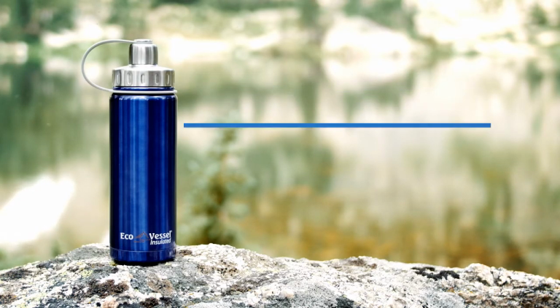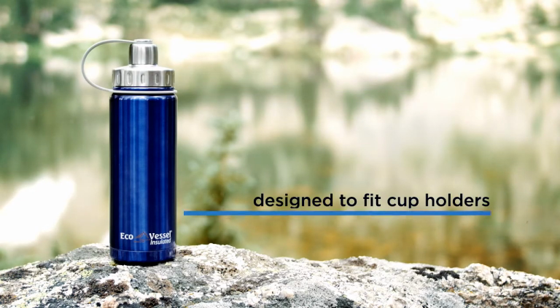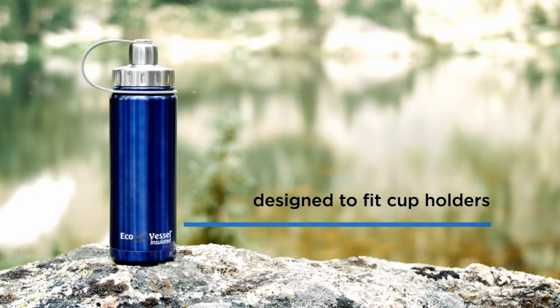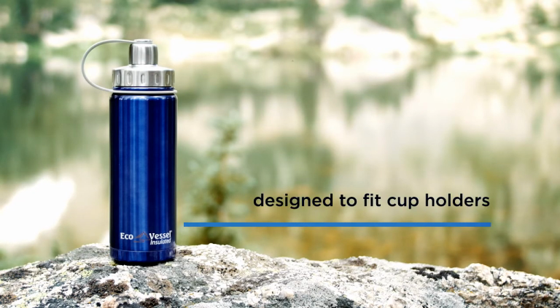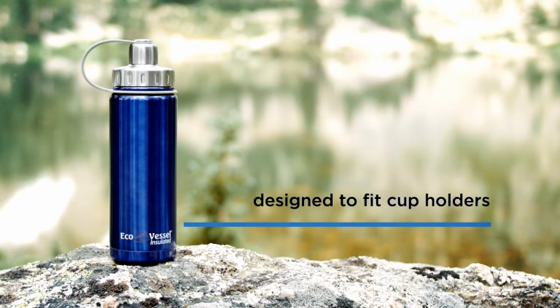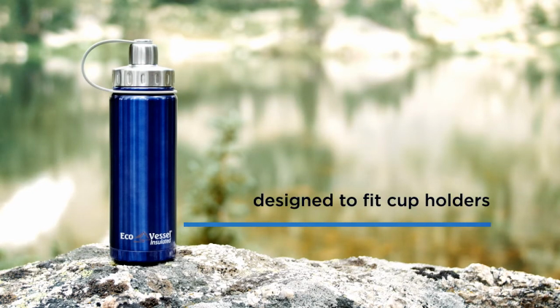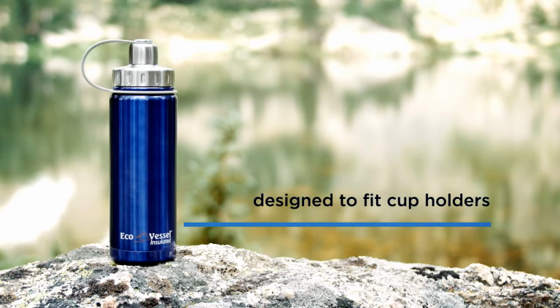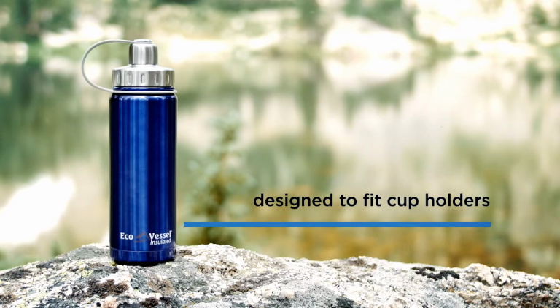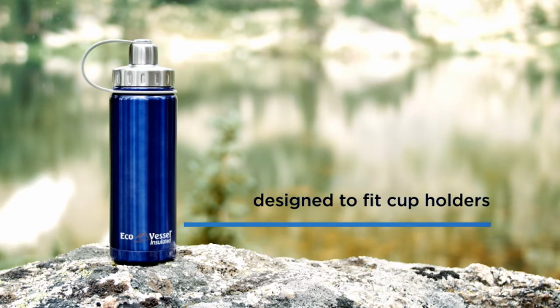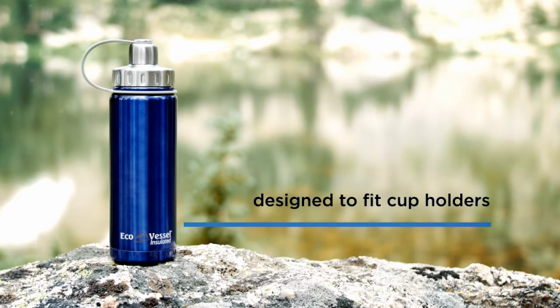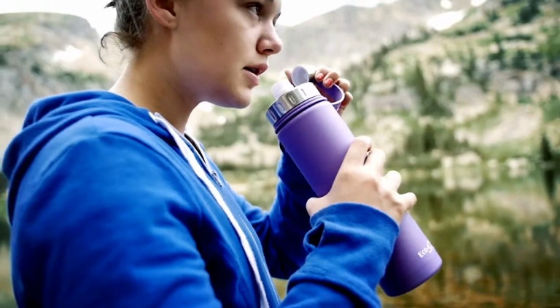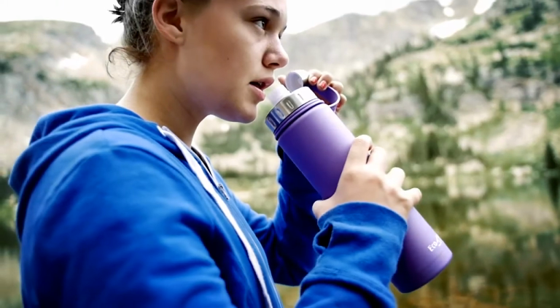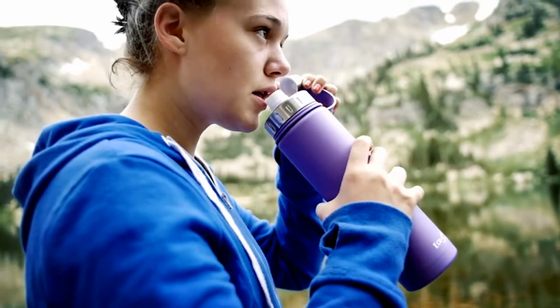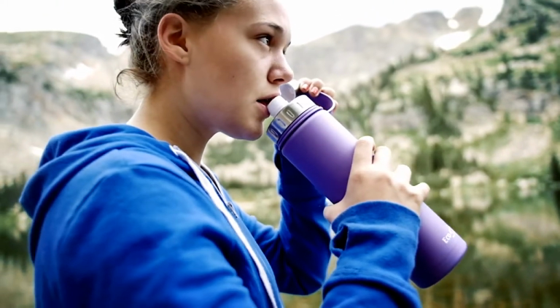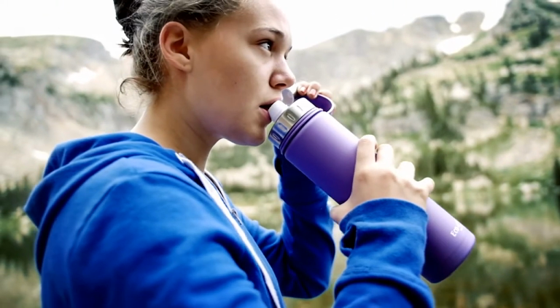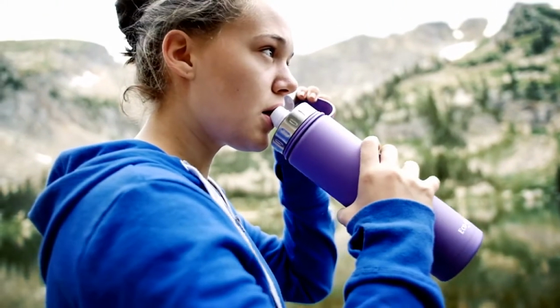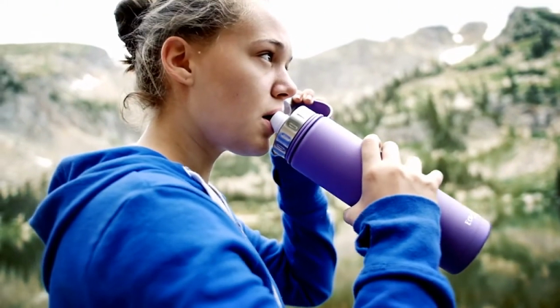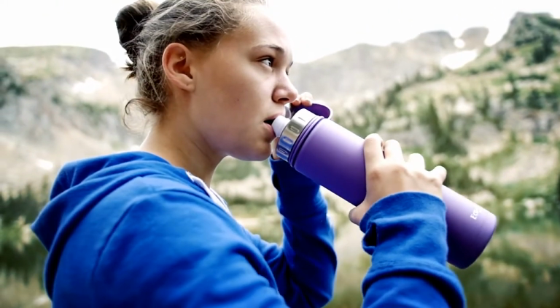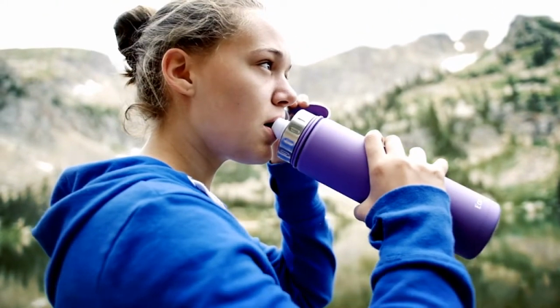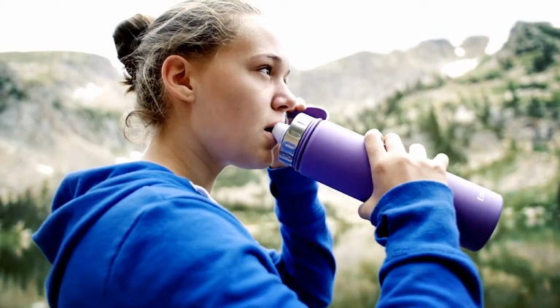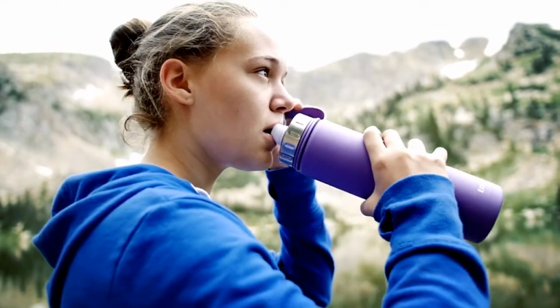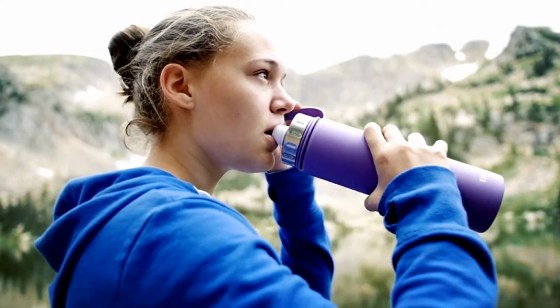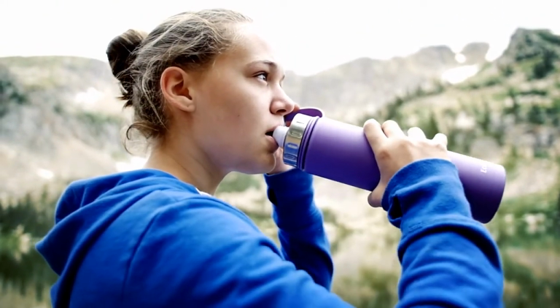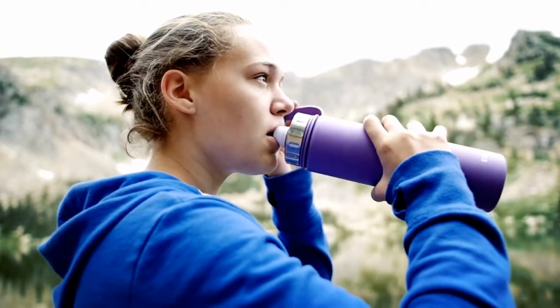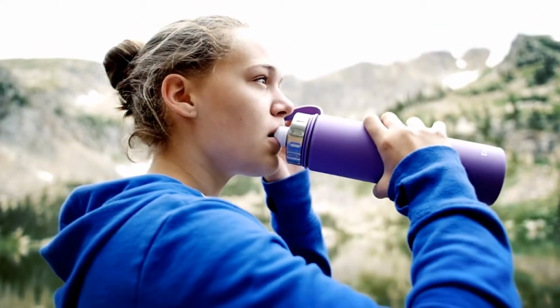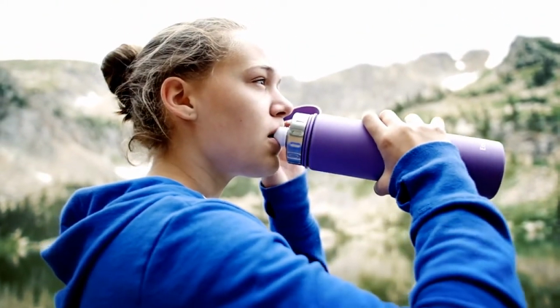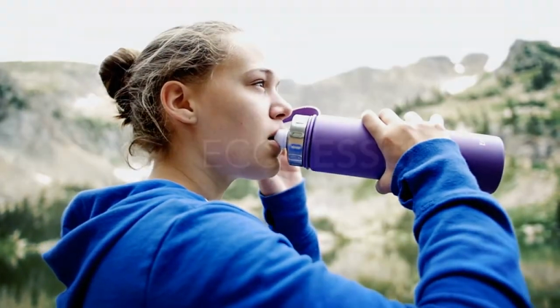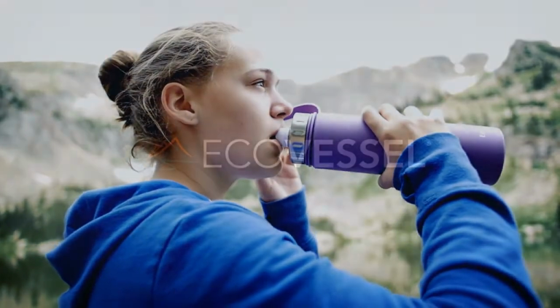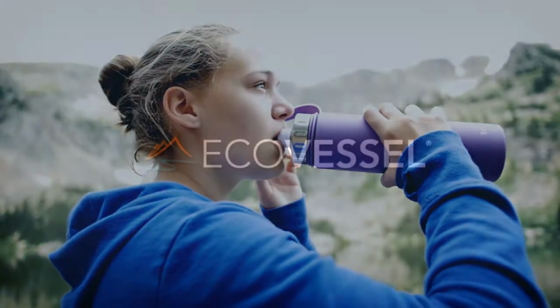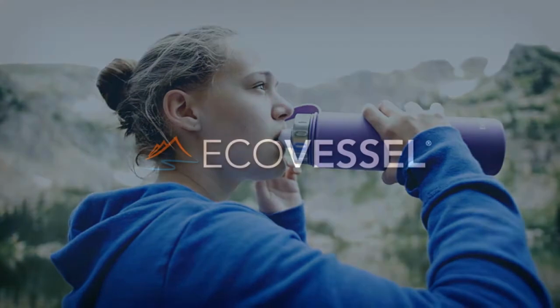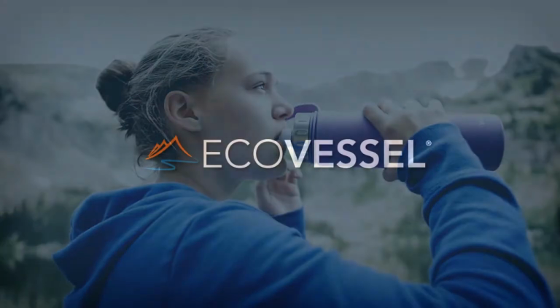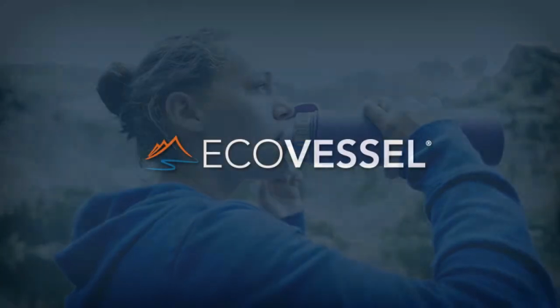The Boulder will also fit in your cup holder for life on the go. From the wilderness to the office, The Boulder by Ecovessel.